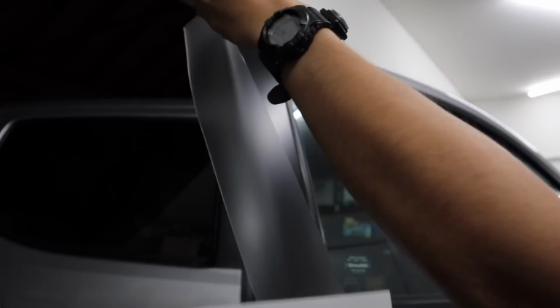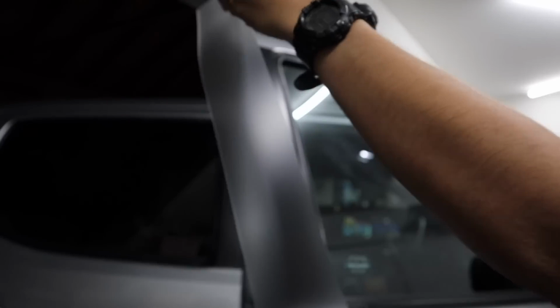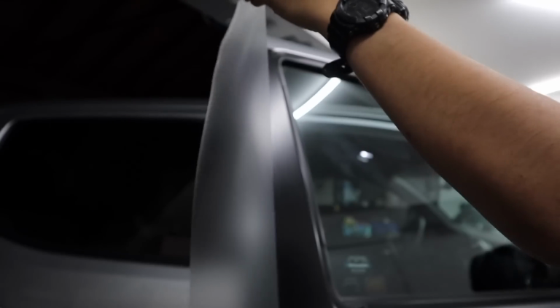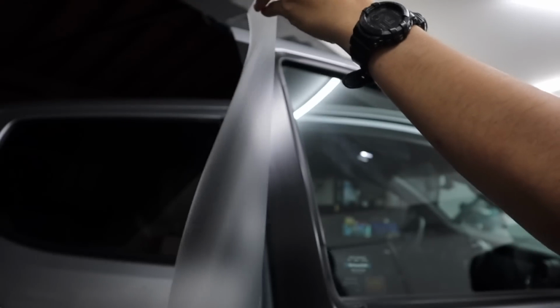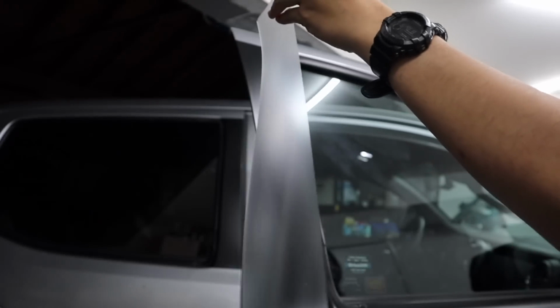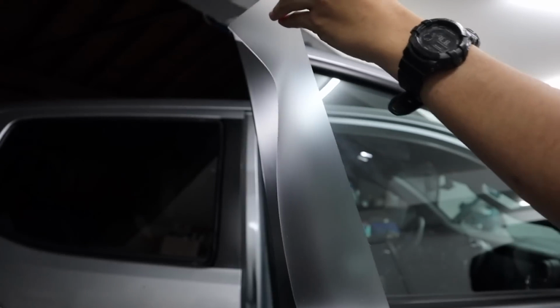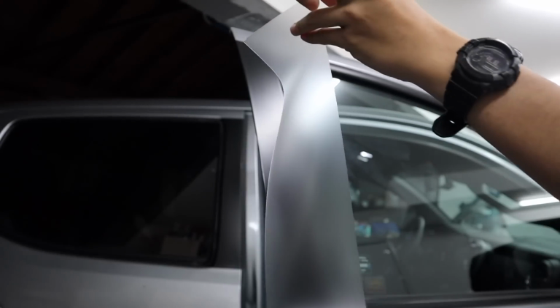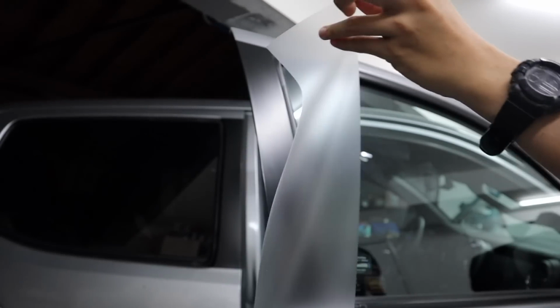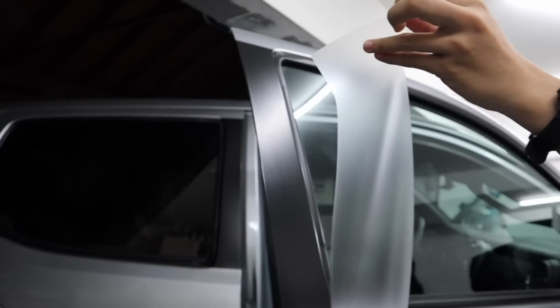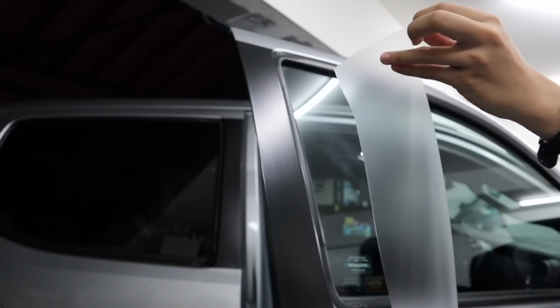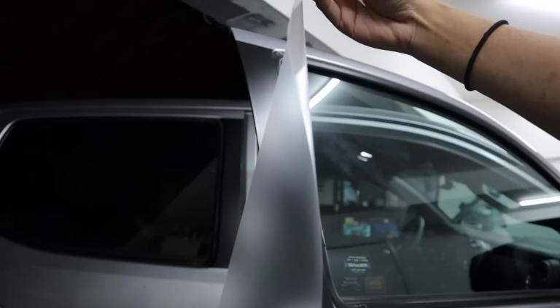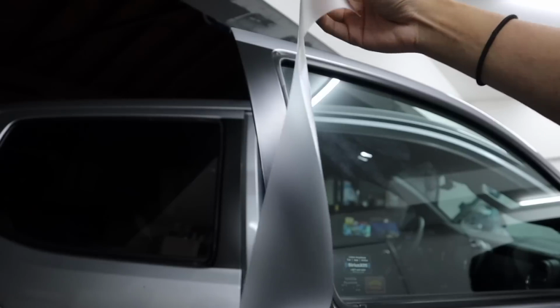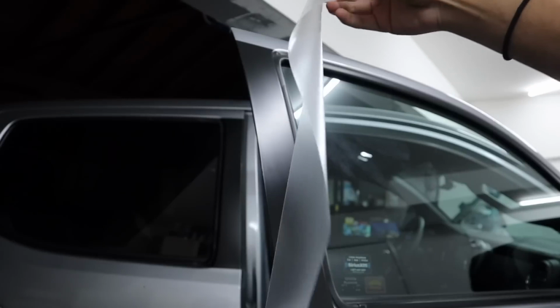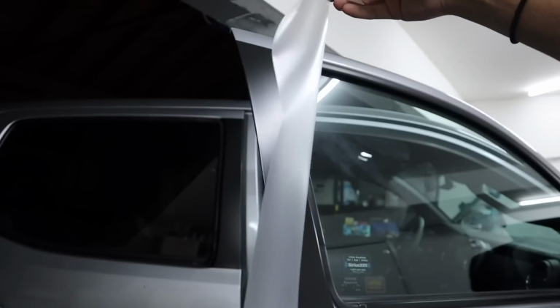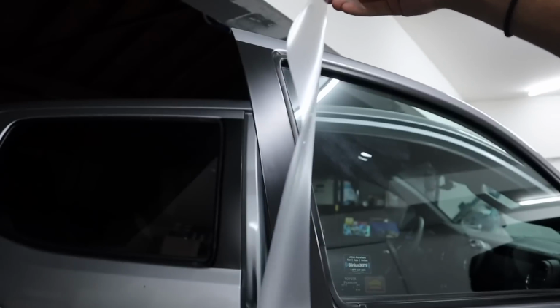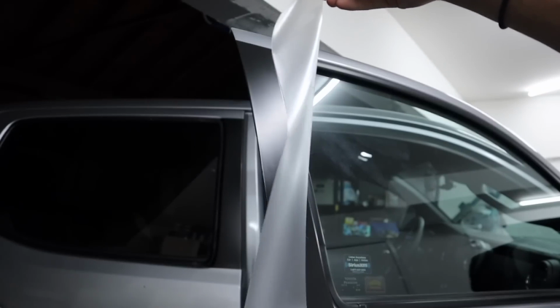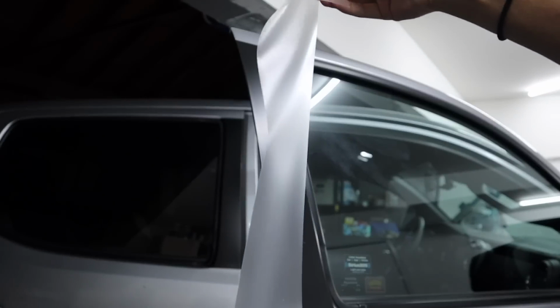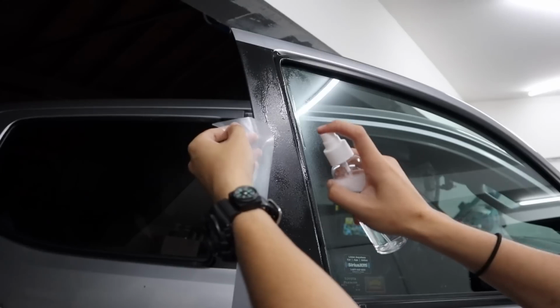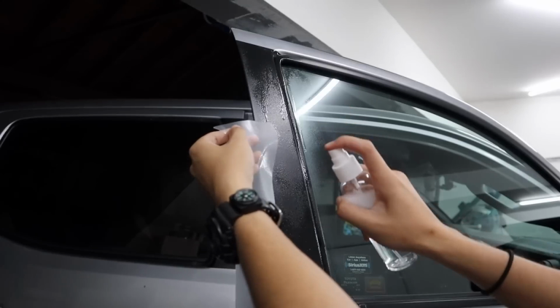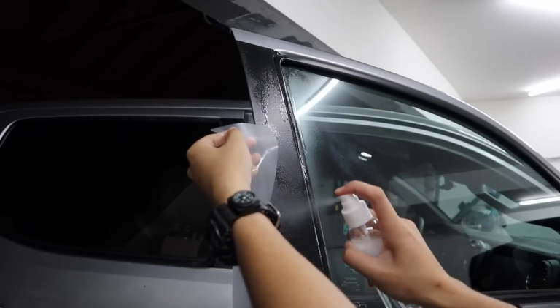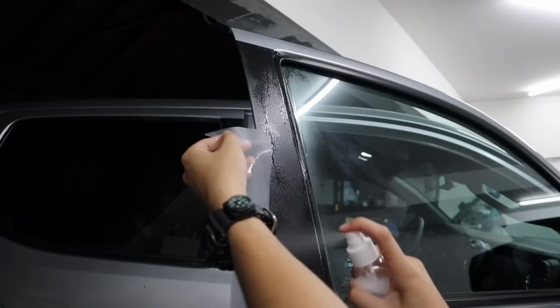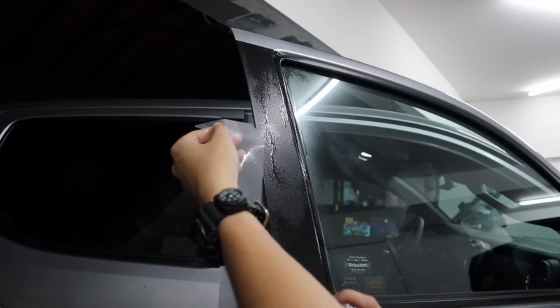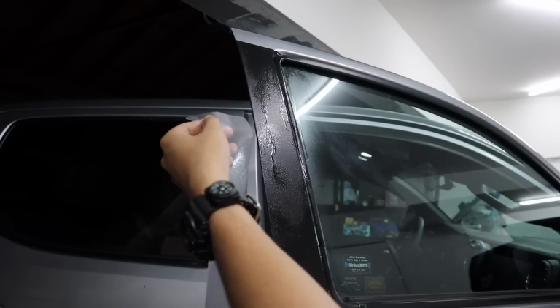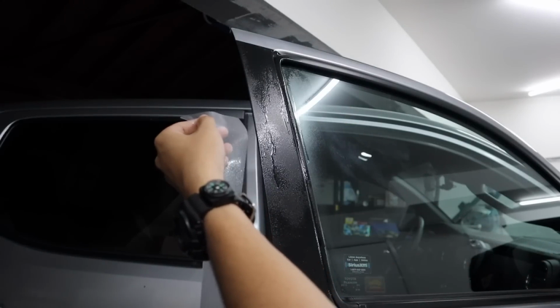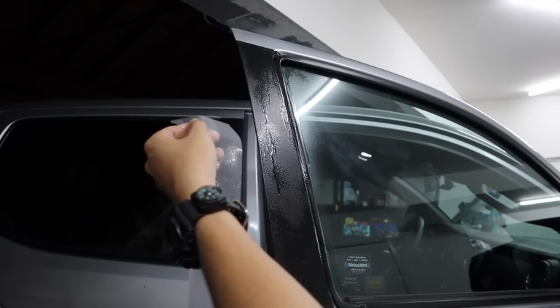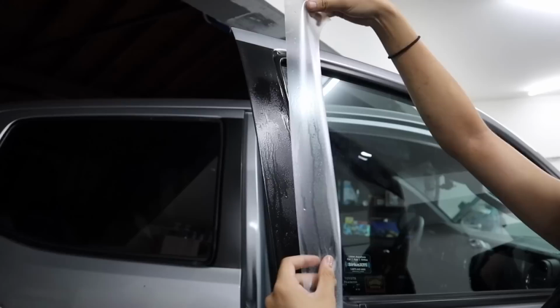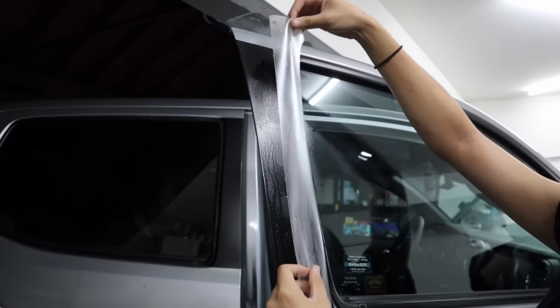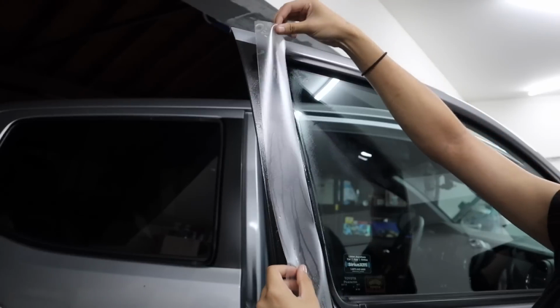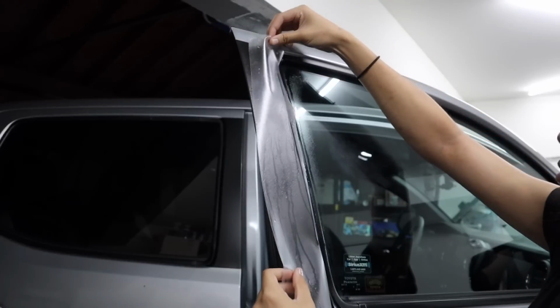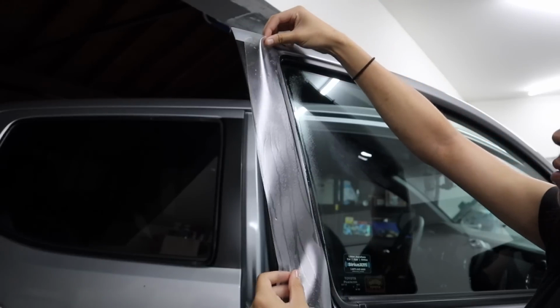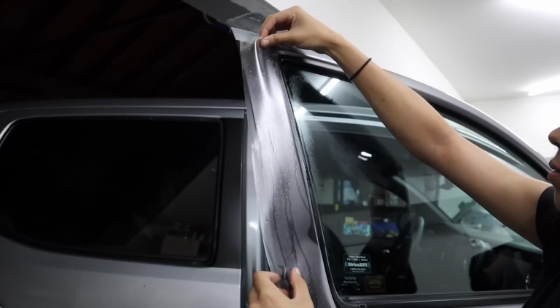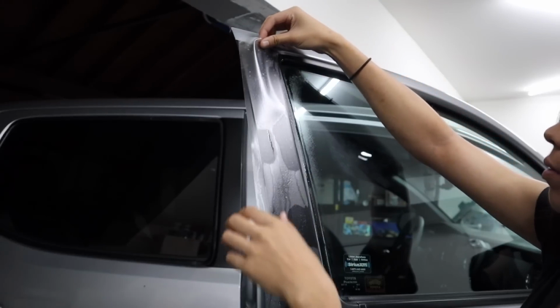I start the front door panel the same way we started the rear door — basically by just spraying, then aligning the film, then getting some of the initial big air bubbles out.